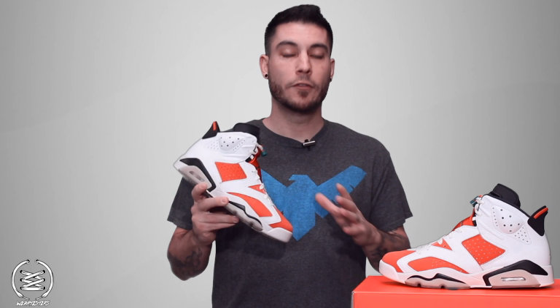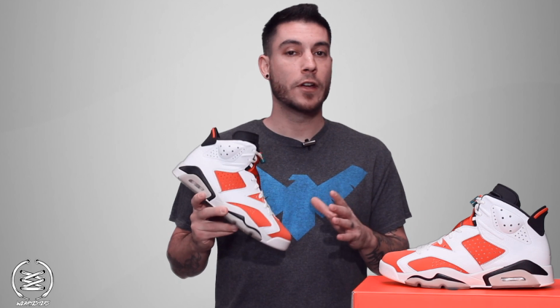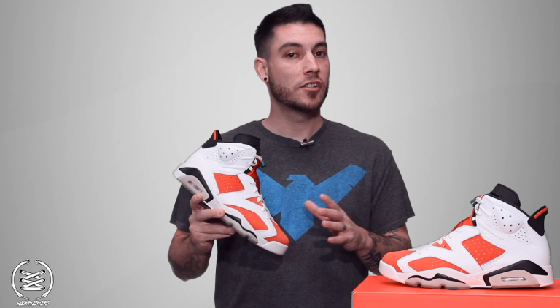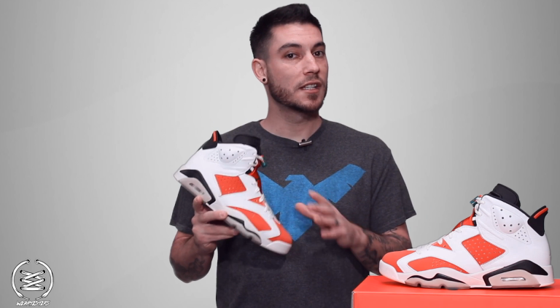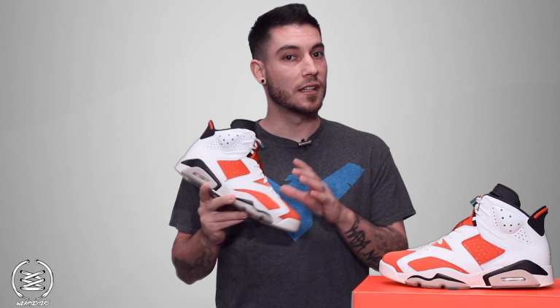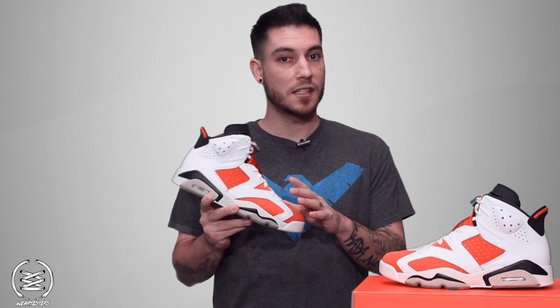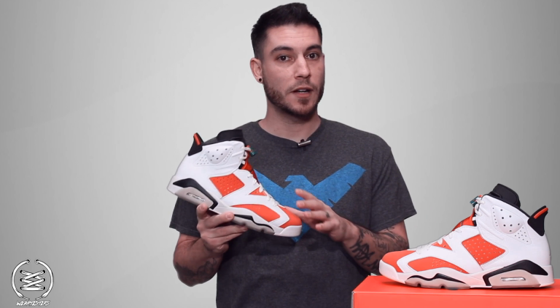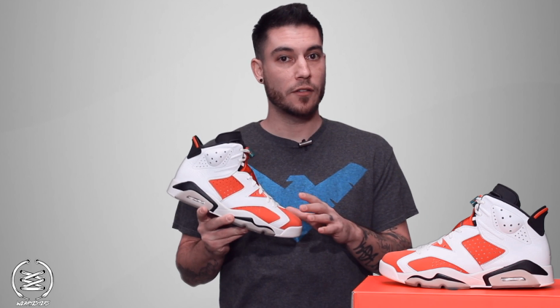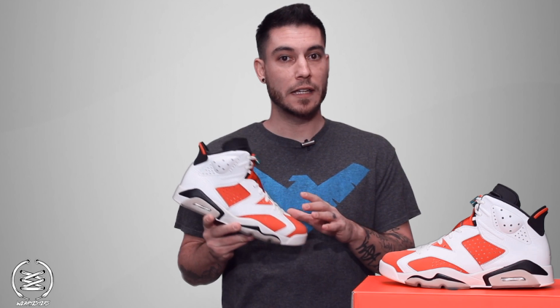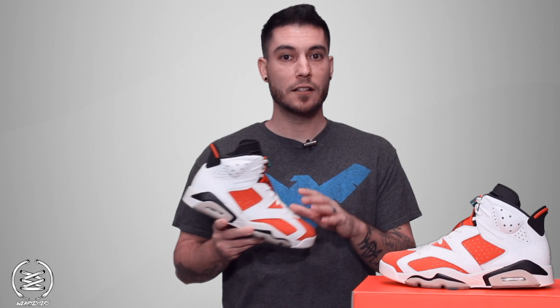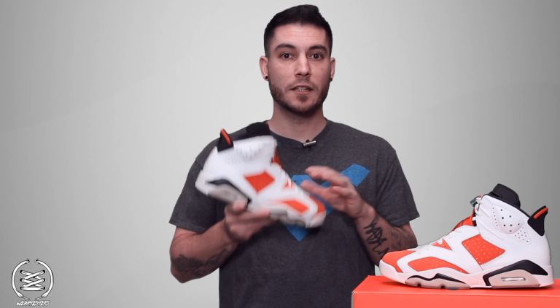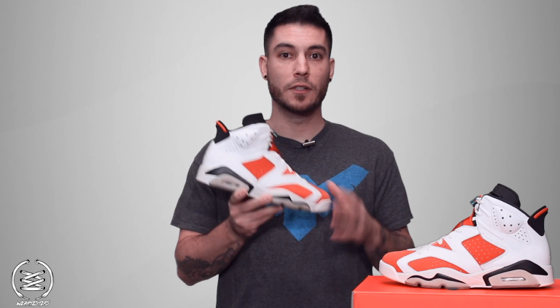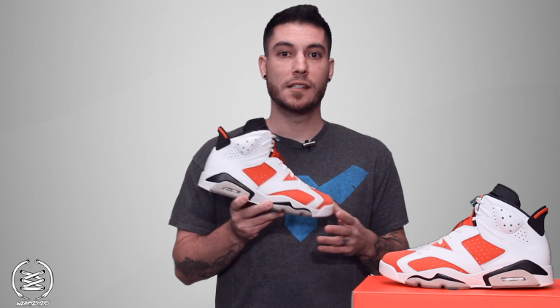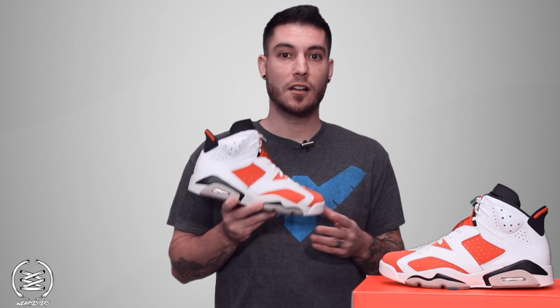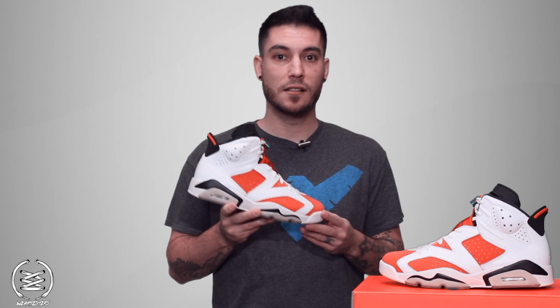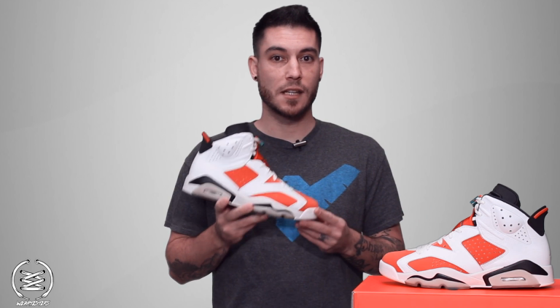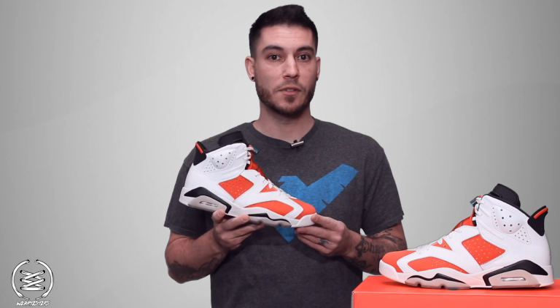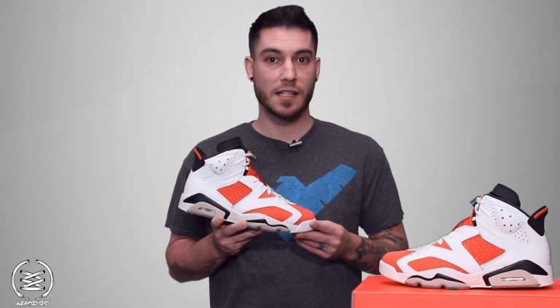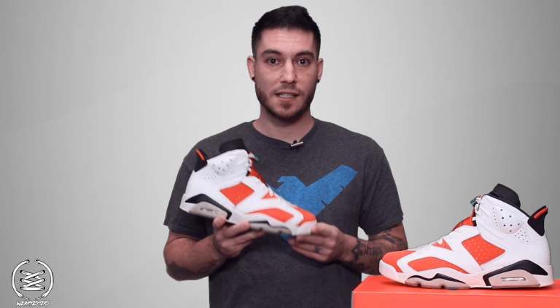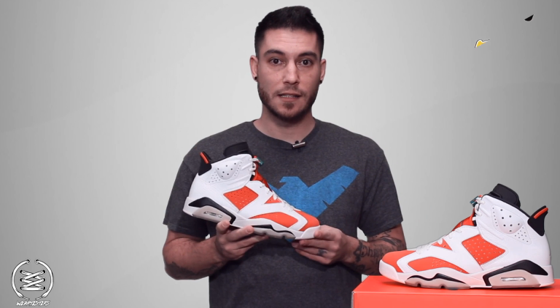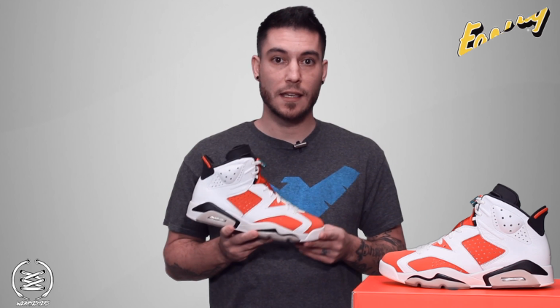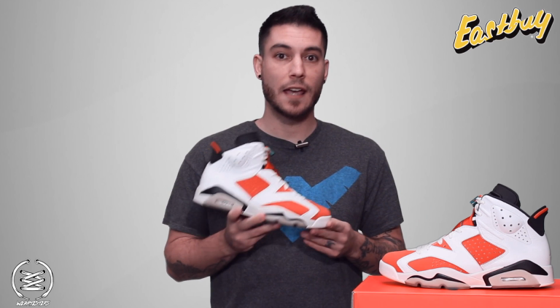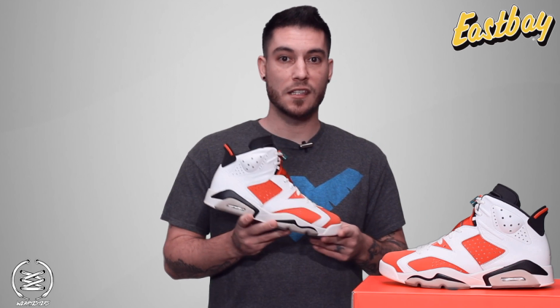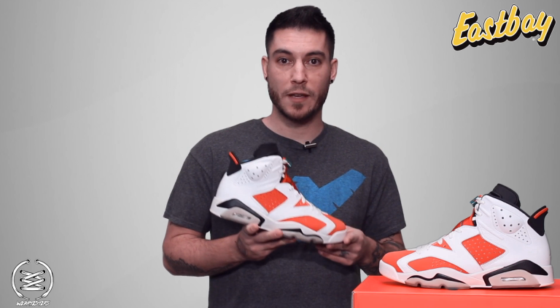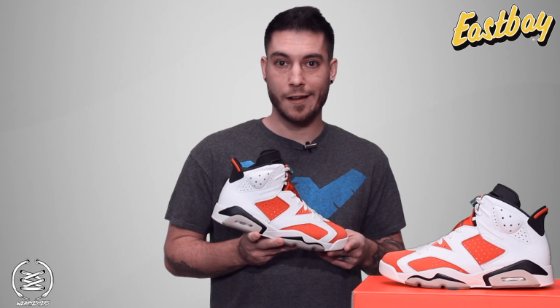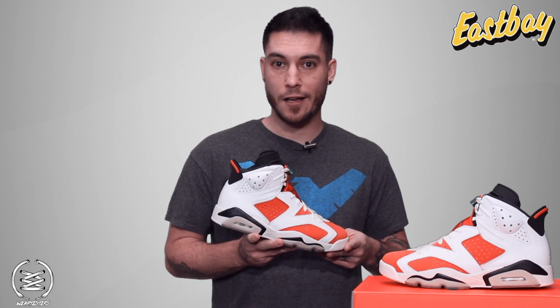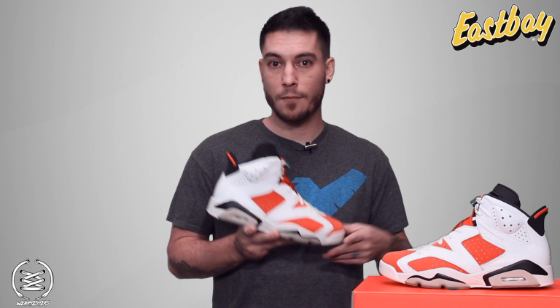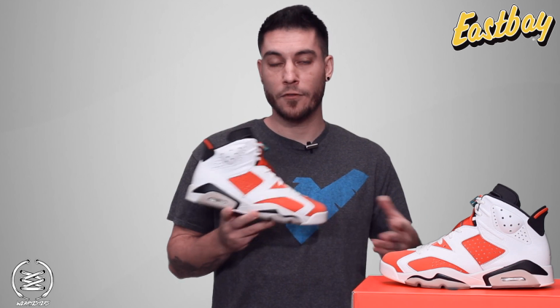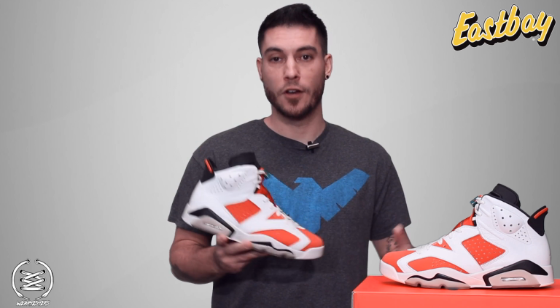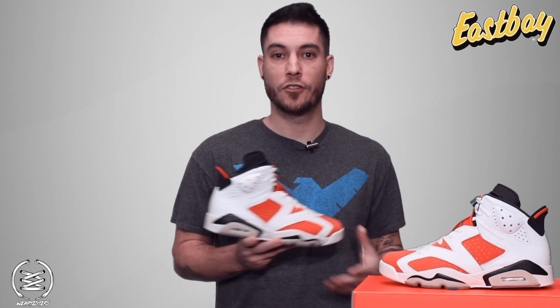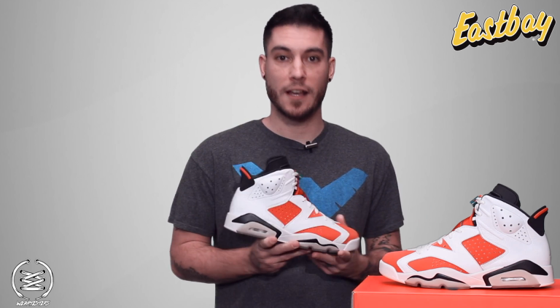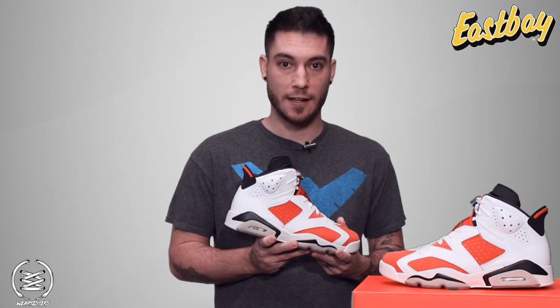If you're interested in this pair right here, they release on December 16th at Eastbay.com for $190.